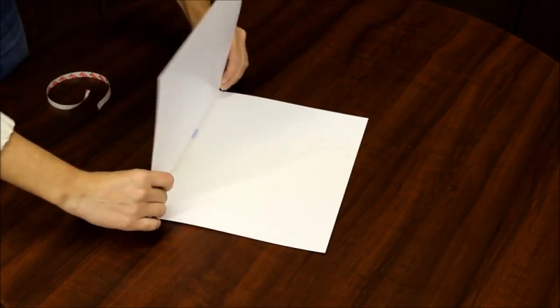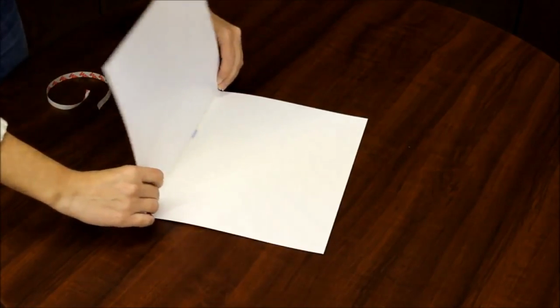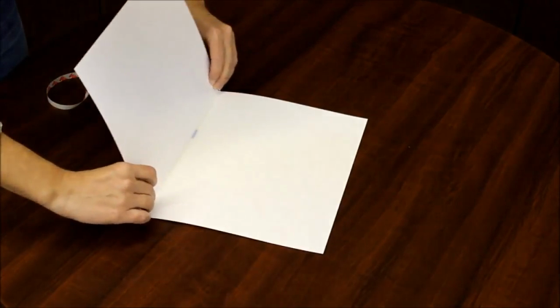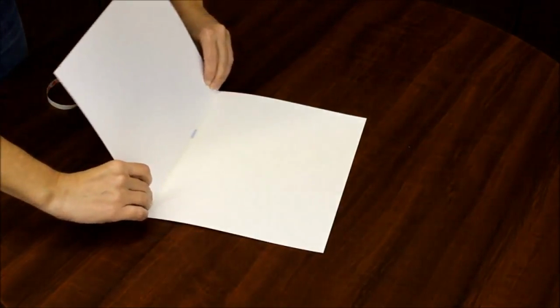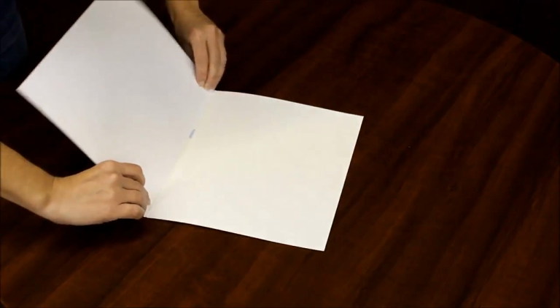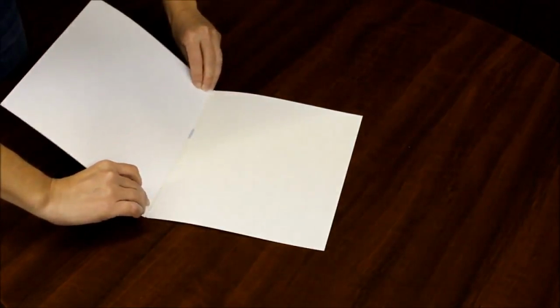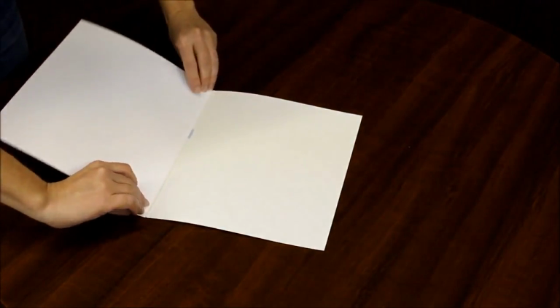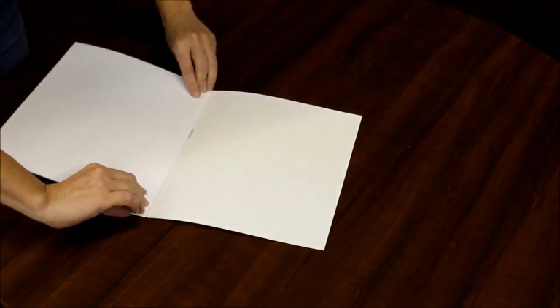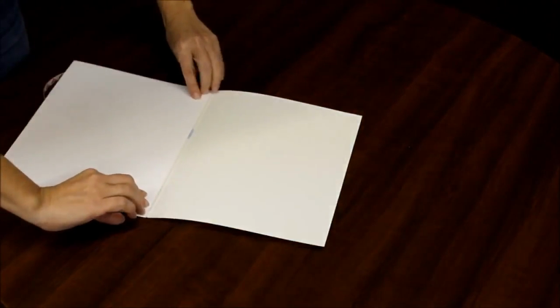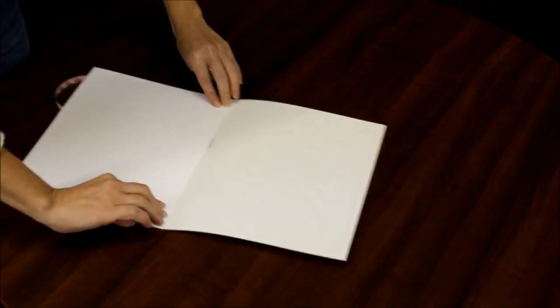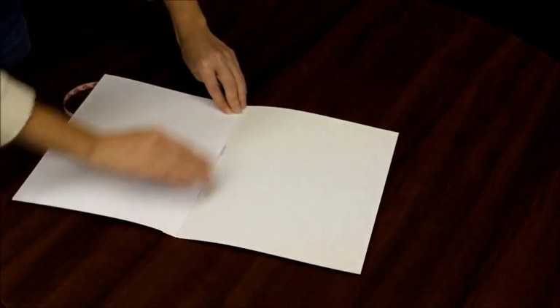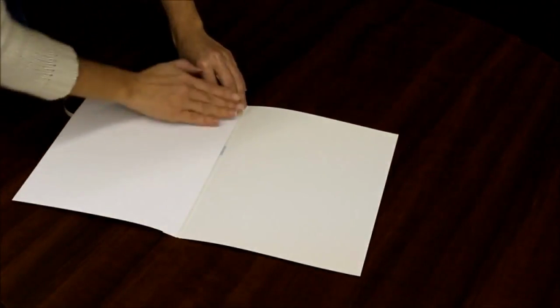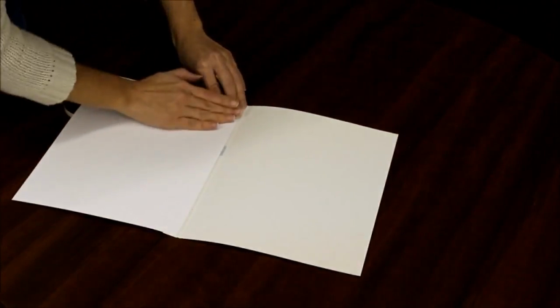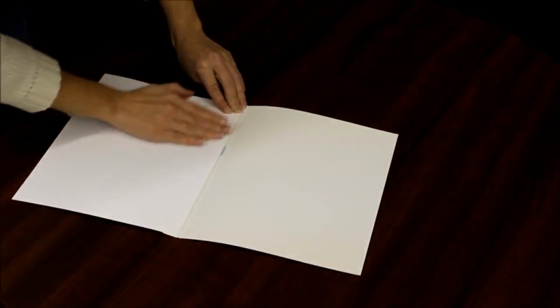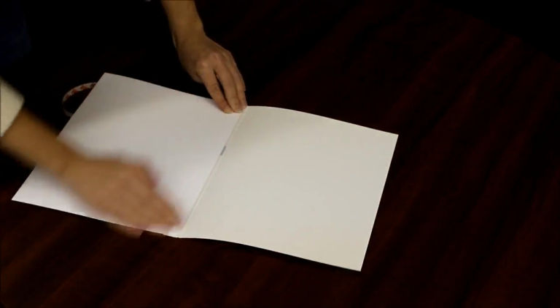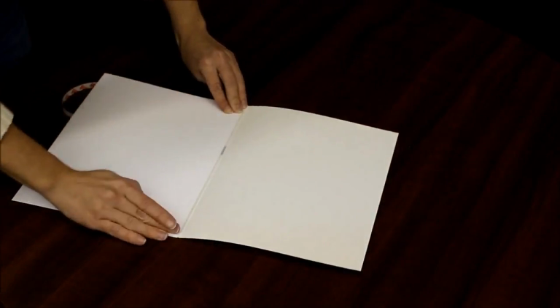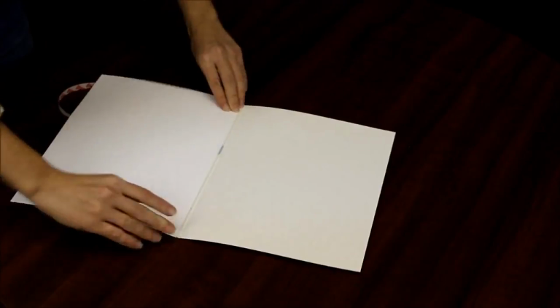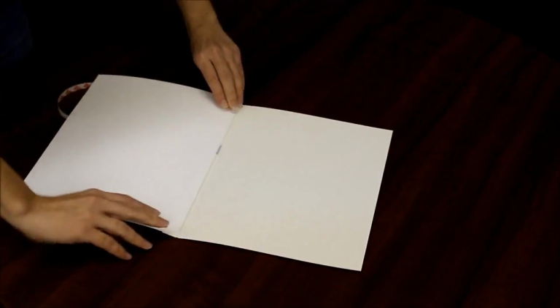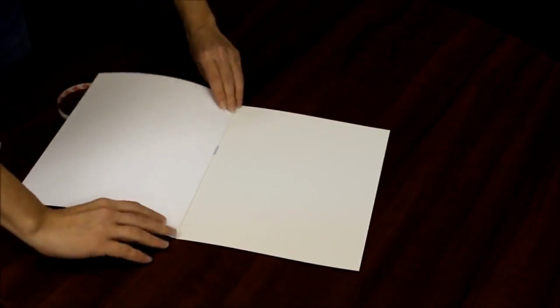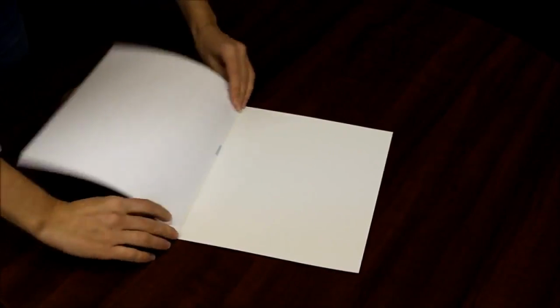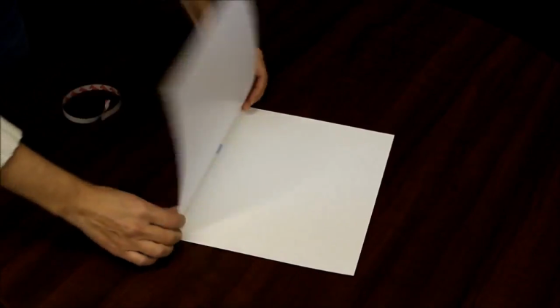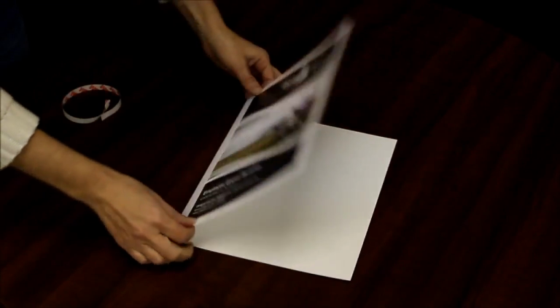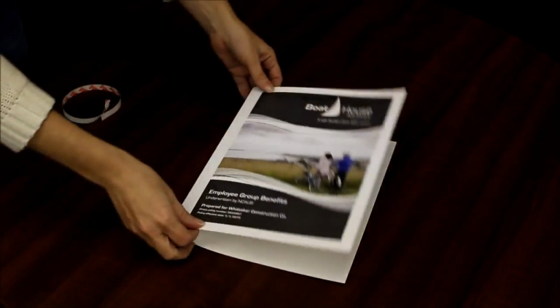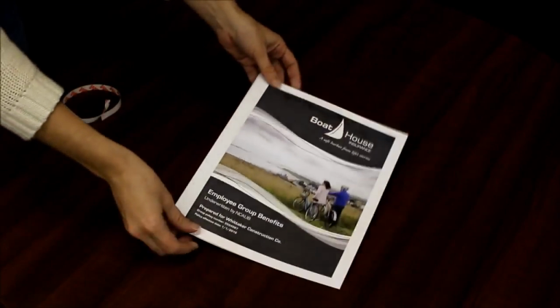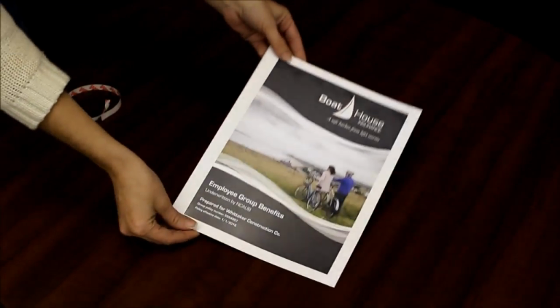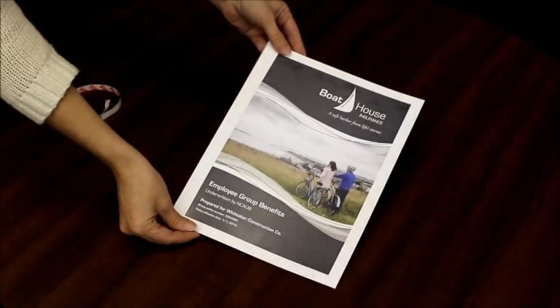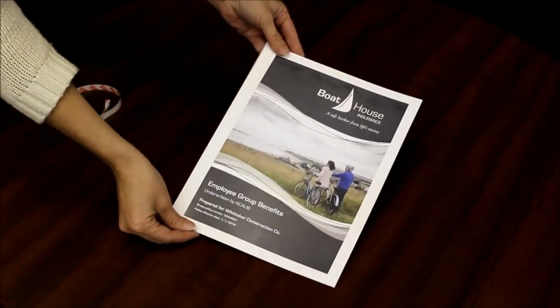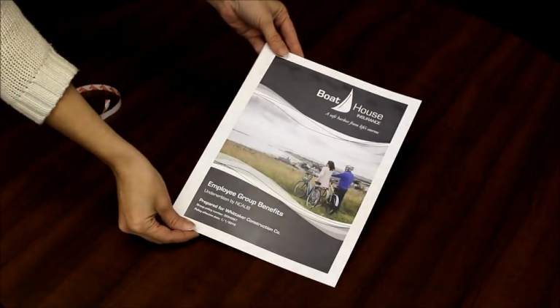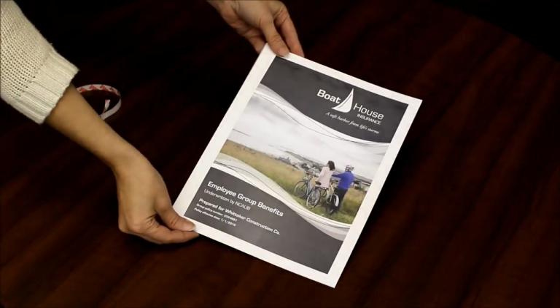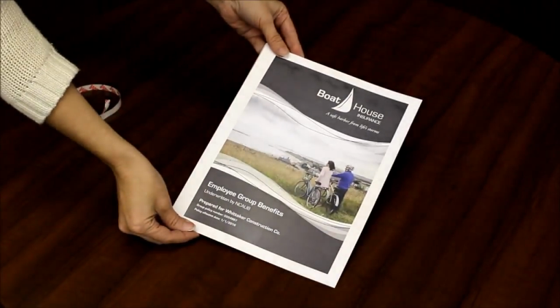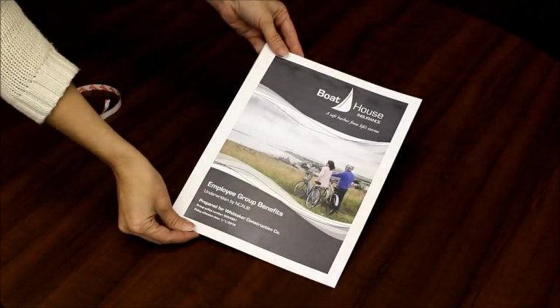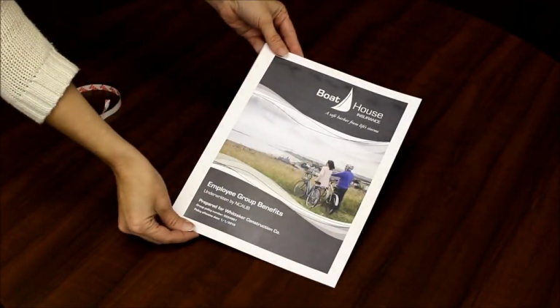Step four: press firmly down, then you're ready to bind in any of our machines.